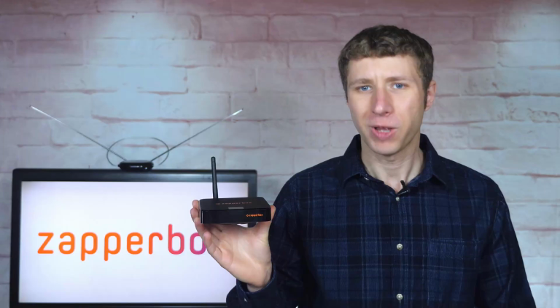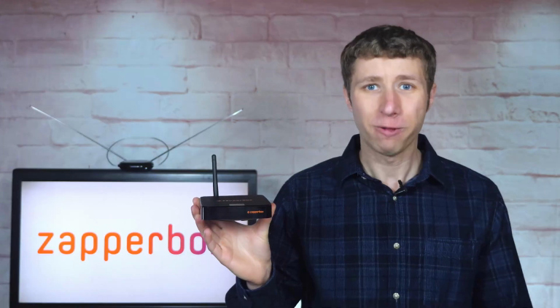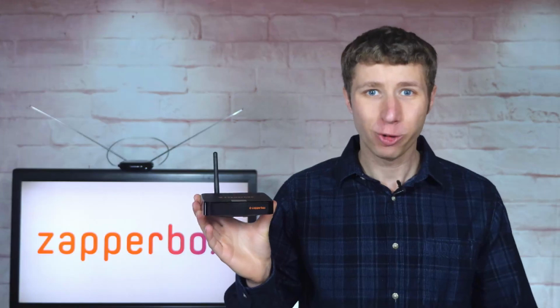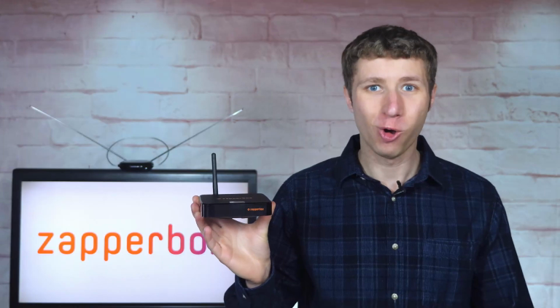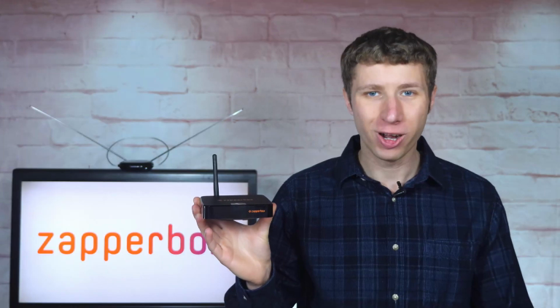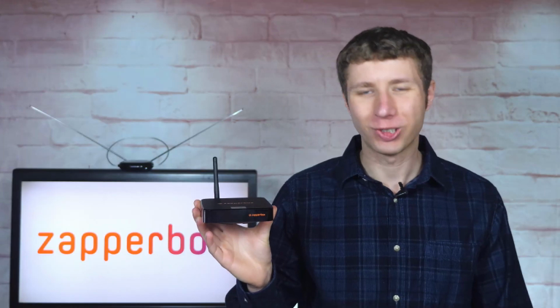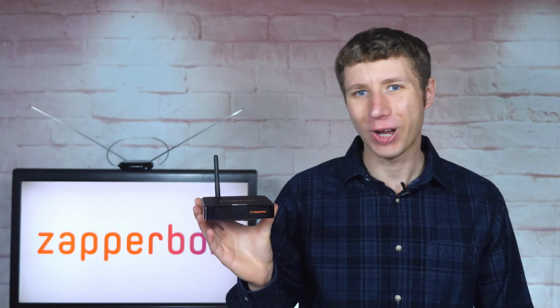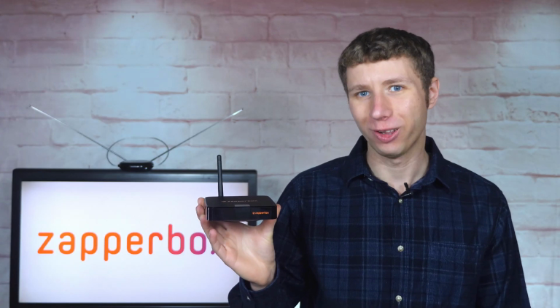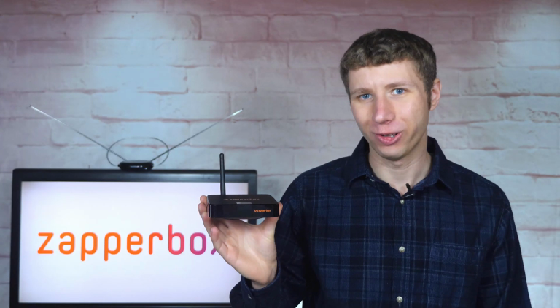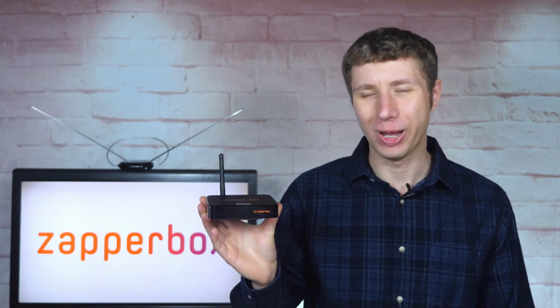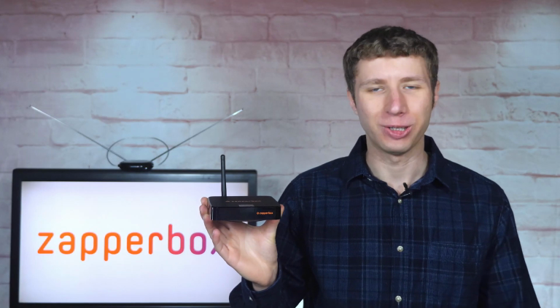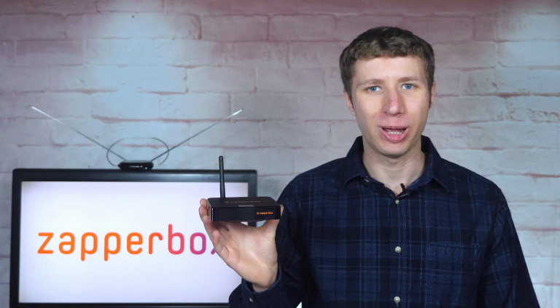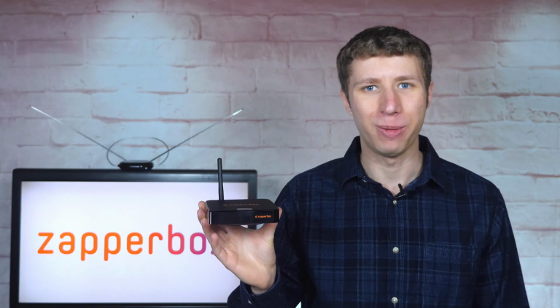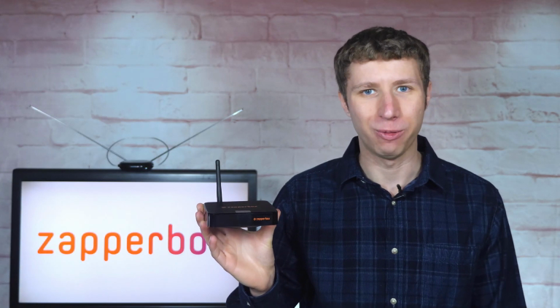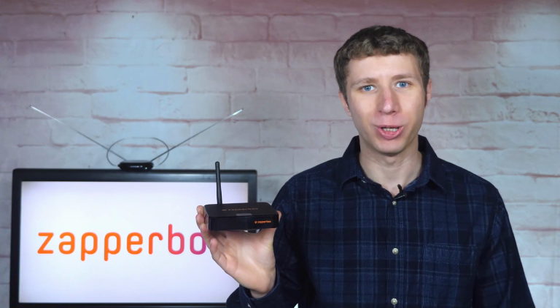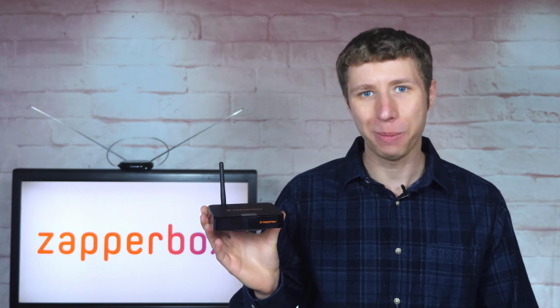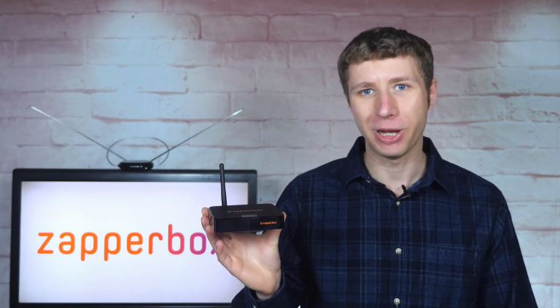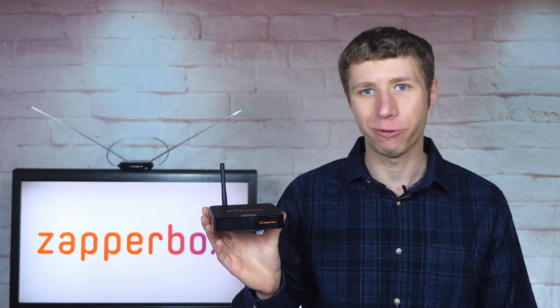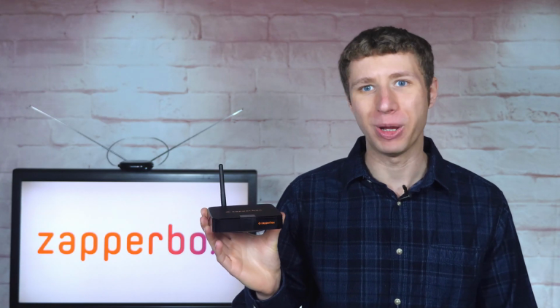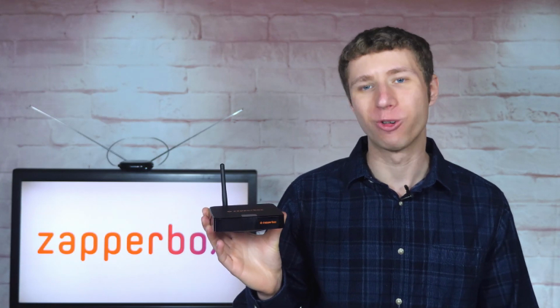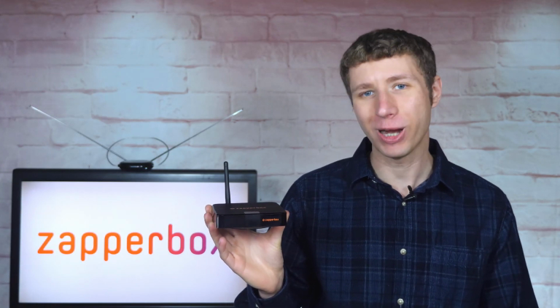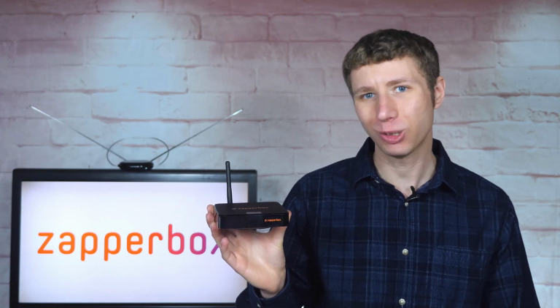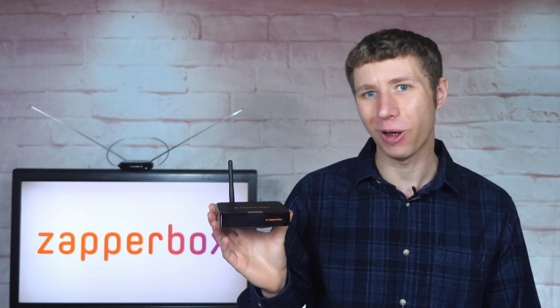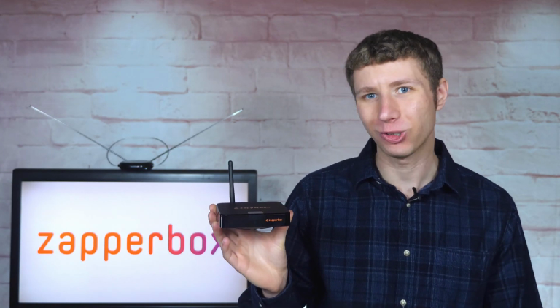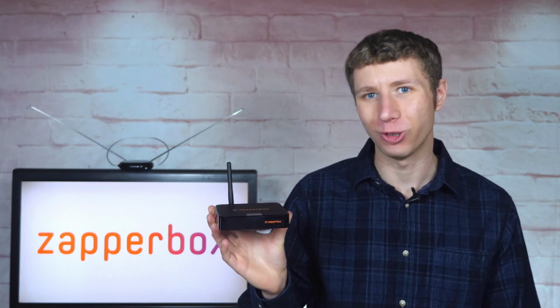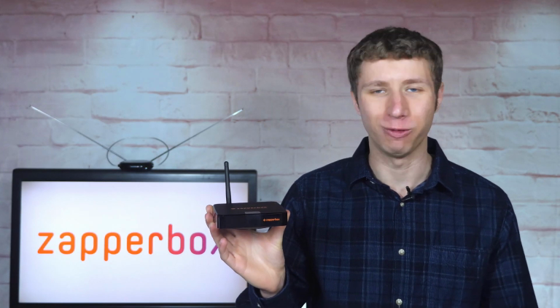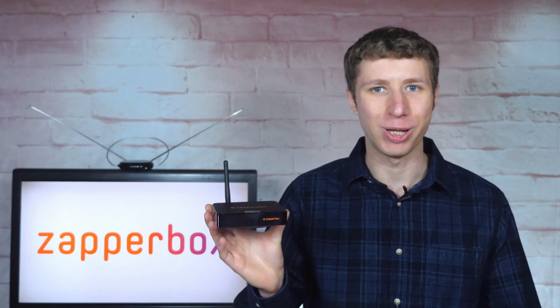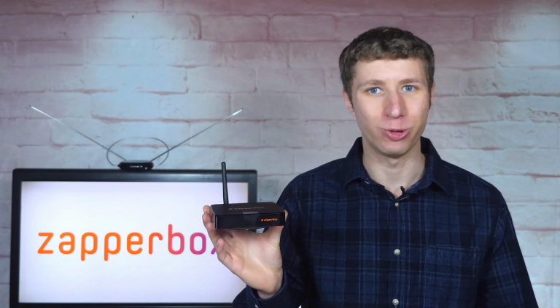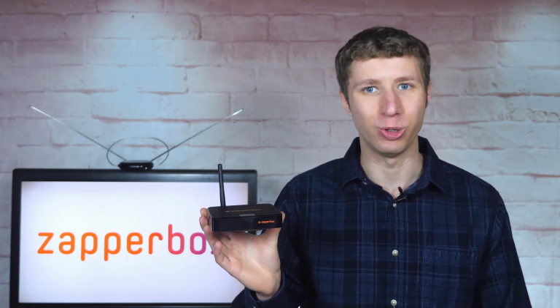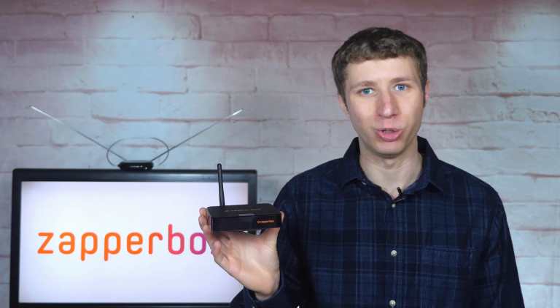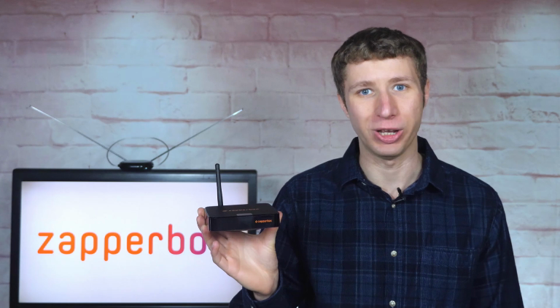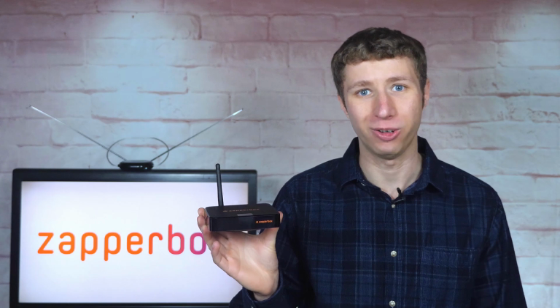Hey everyone, it's Tyler, the Antenna Man, with an update from a great sponsor of my YouTube channel.